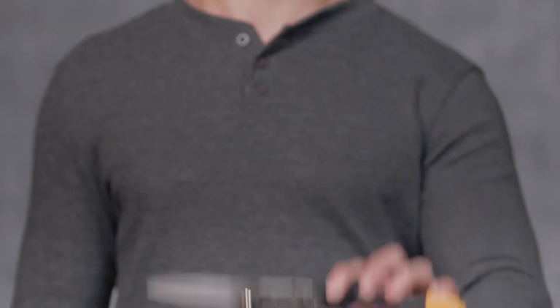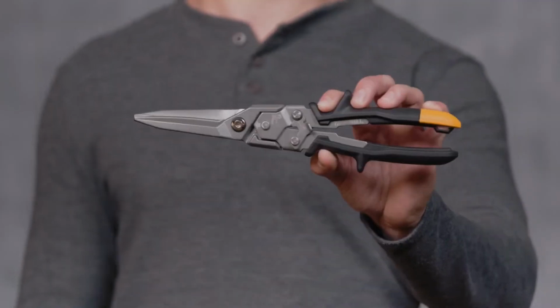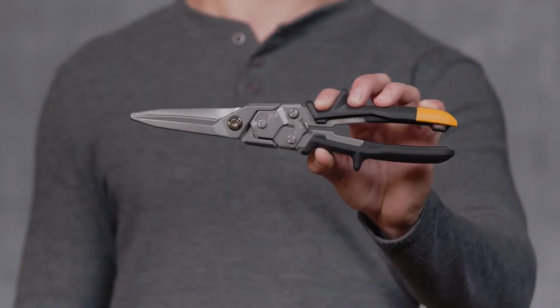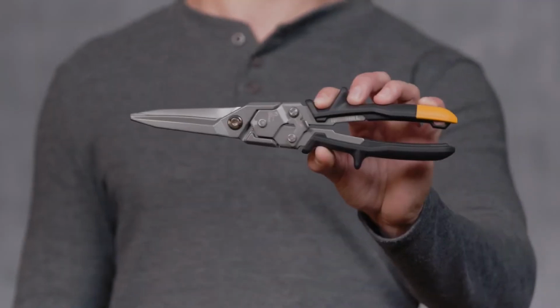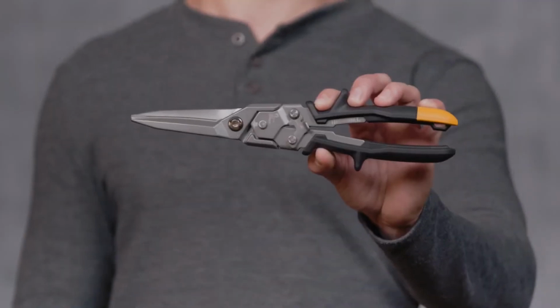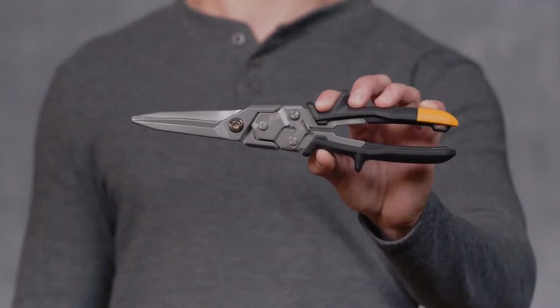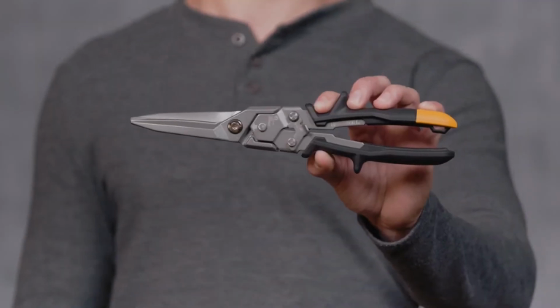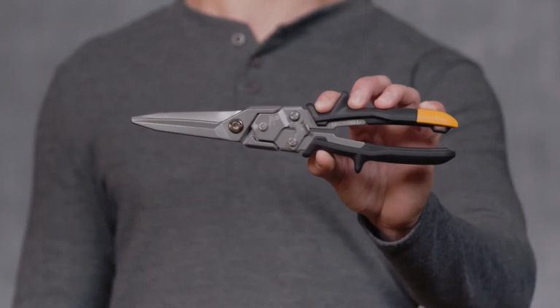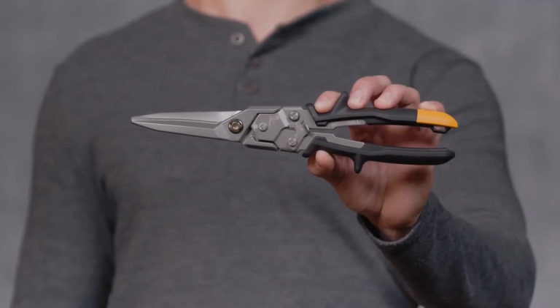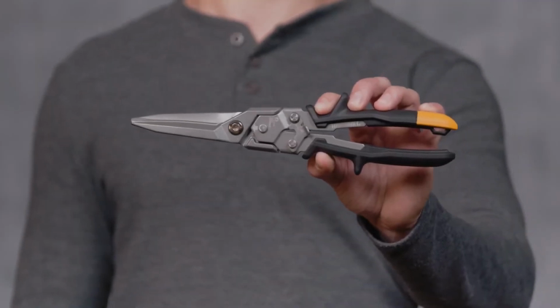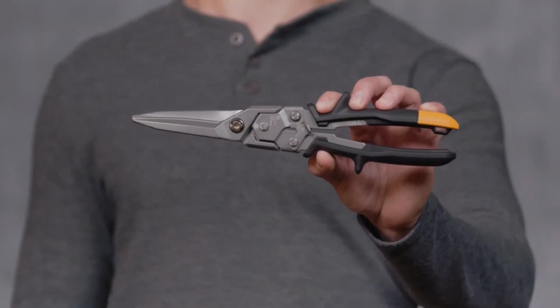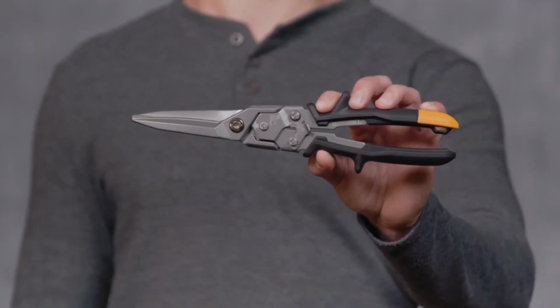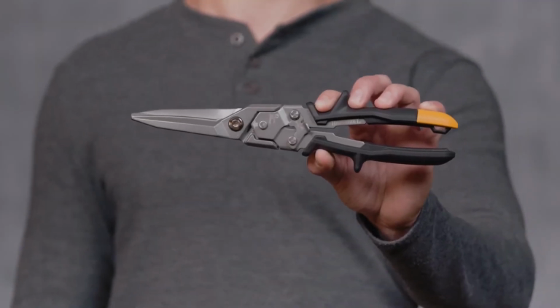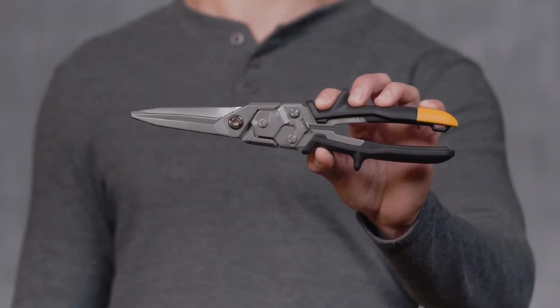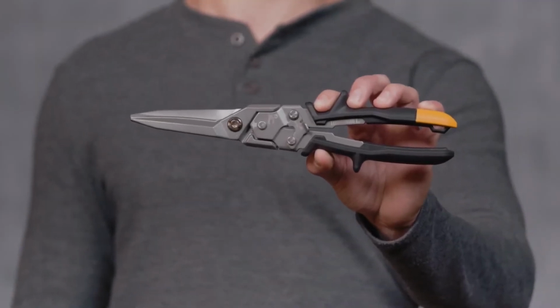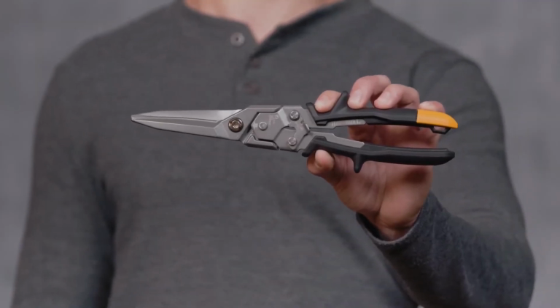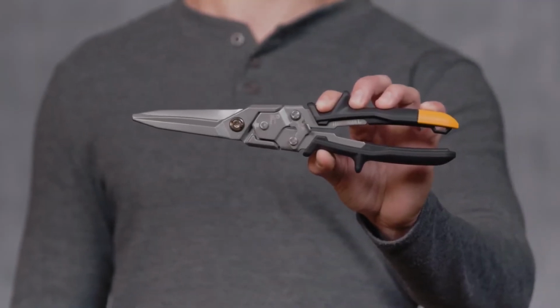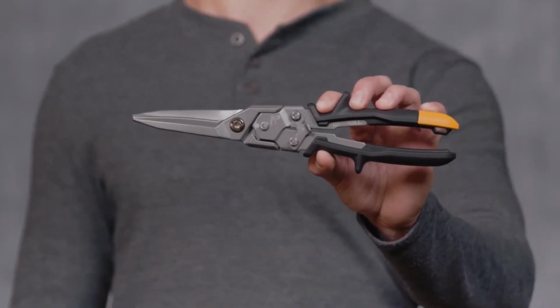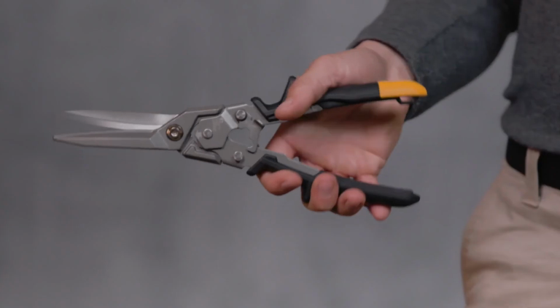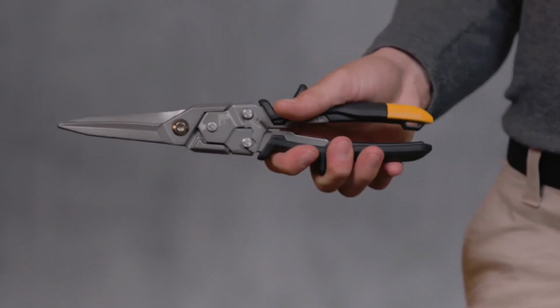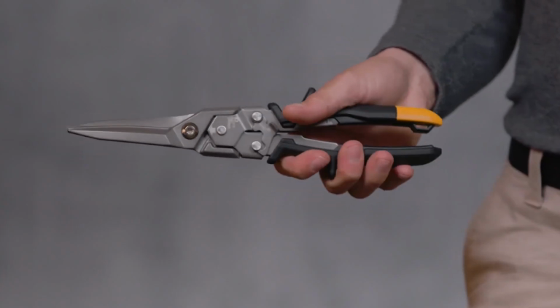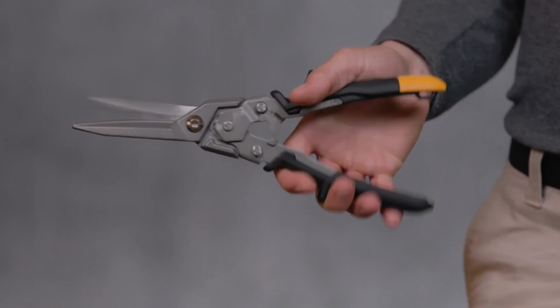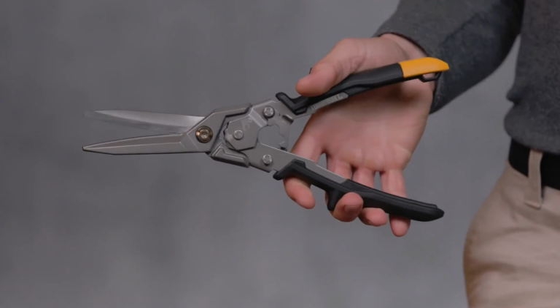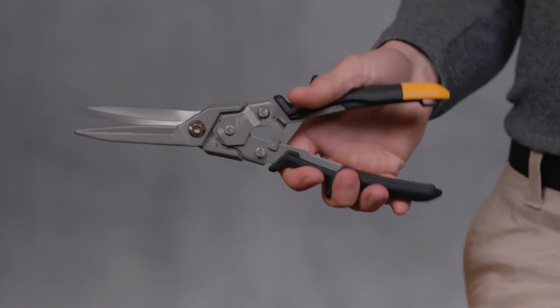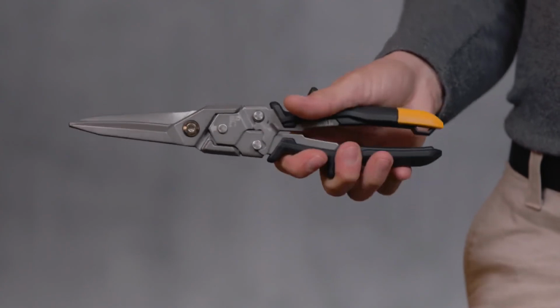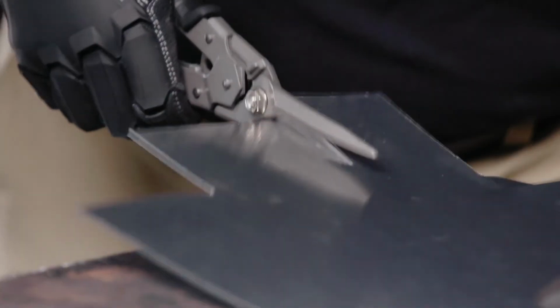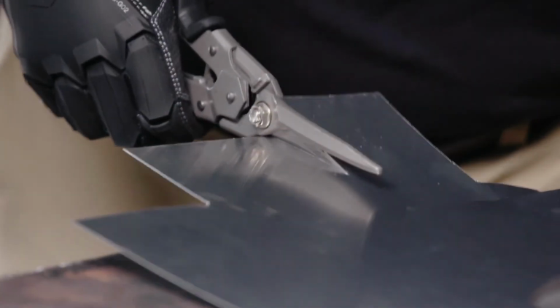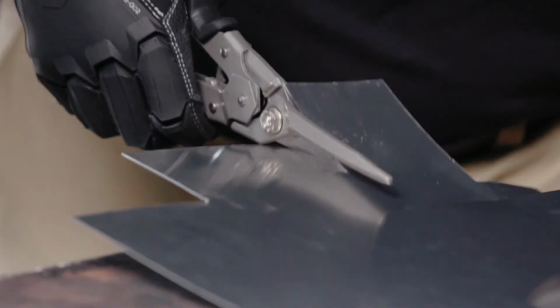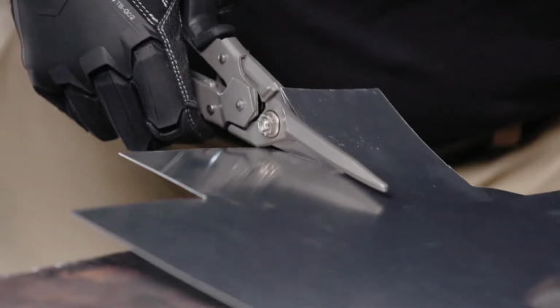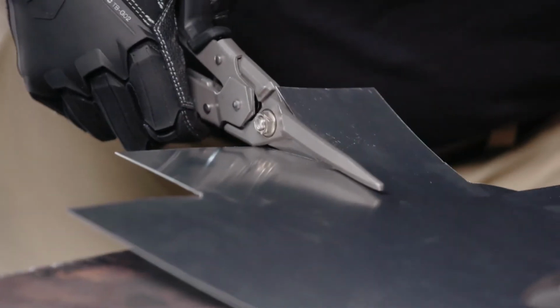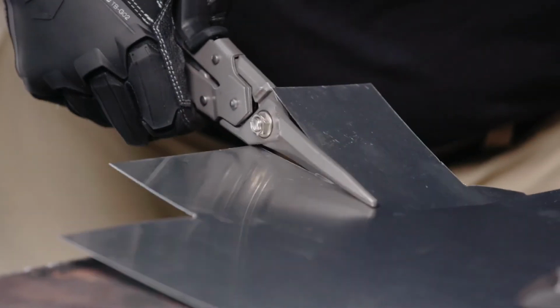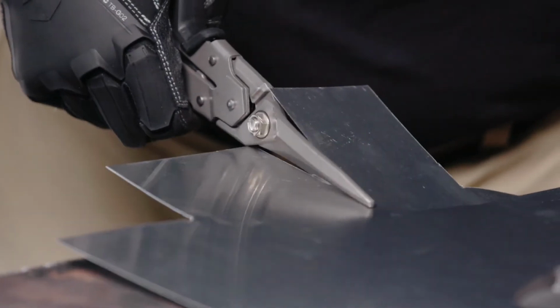These are the ToughBuilt Straight Long Cut Aviation Snips. It's not just a snip — it's ToughBuilt.